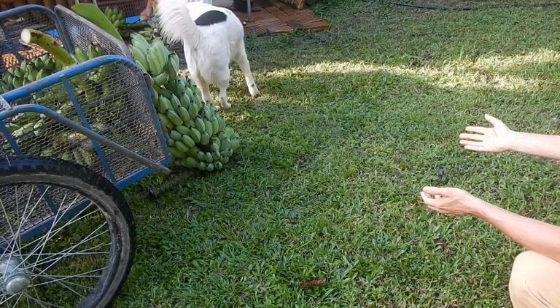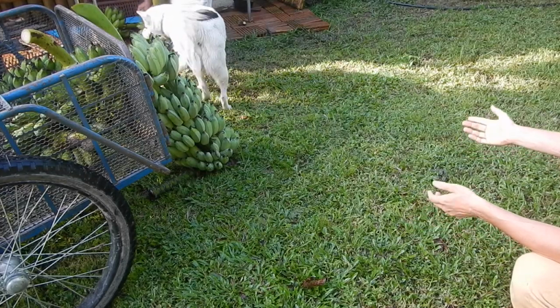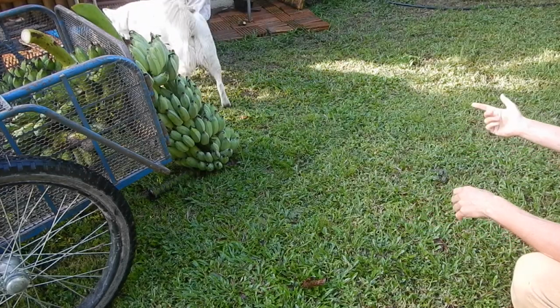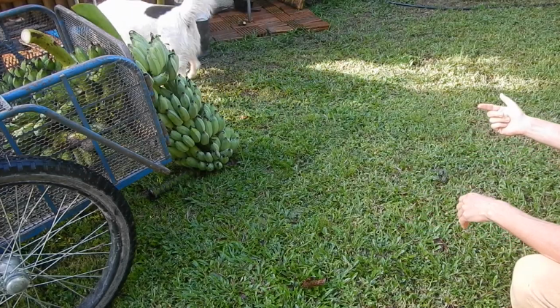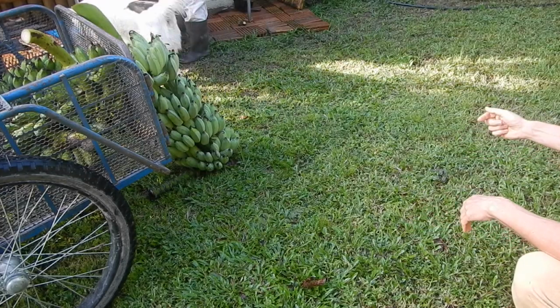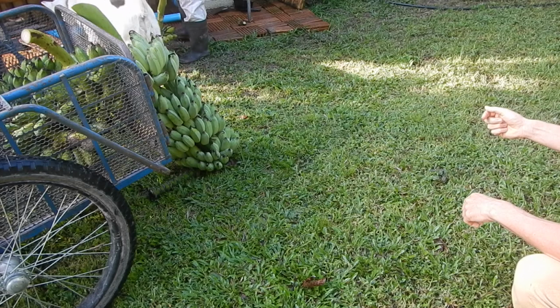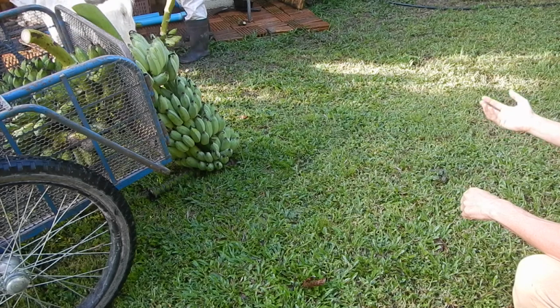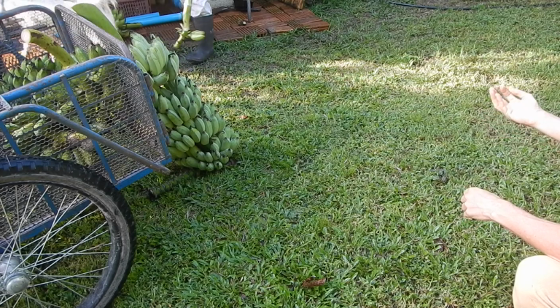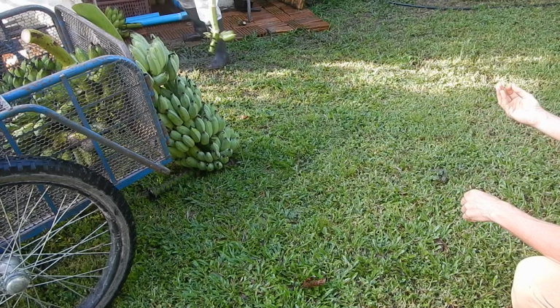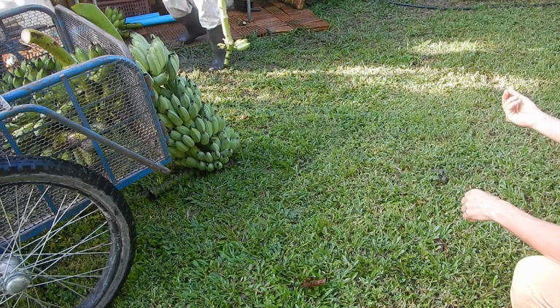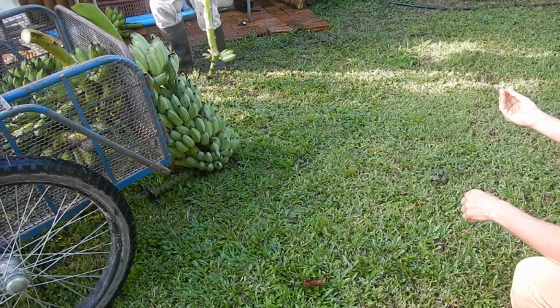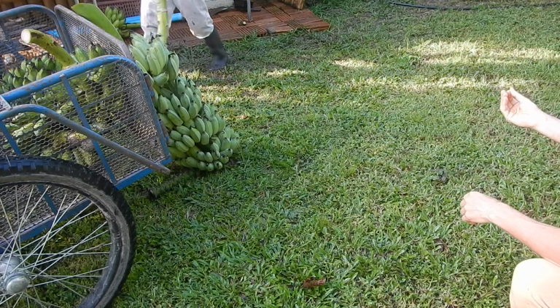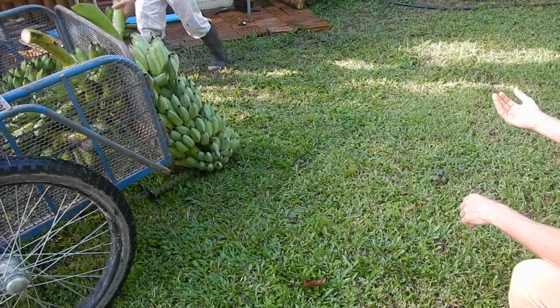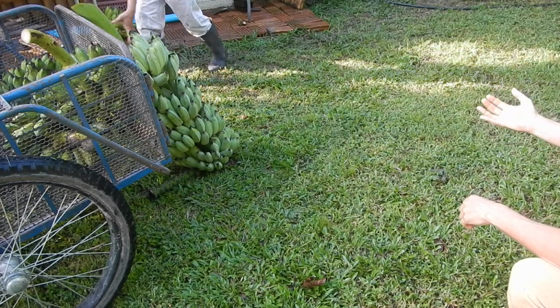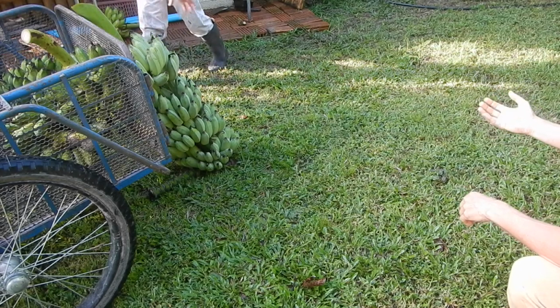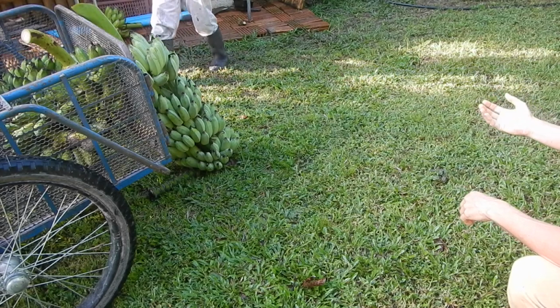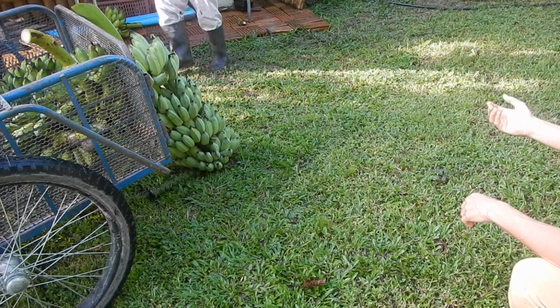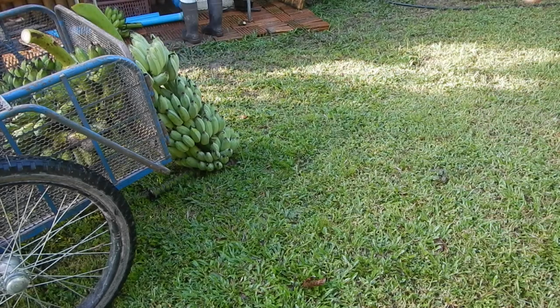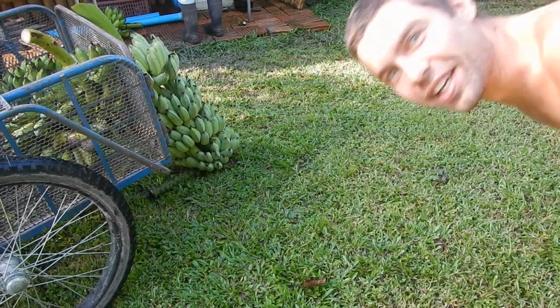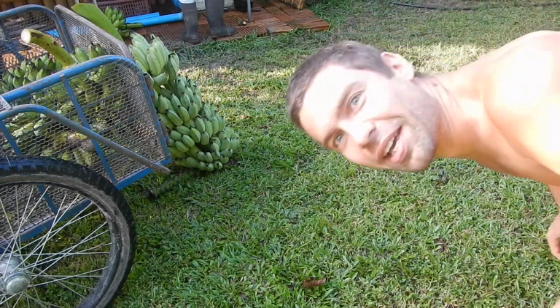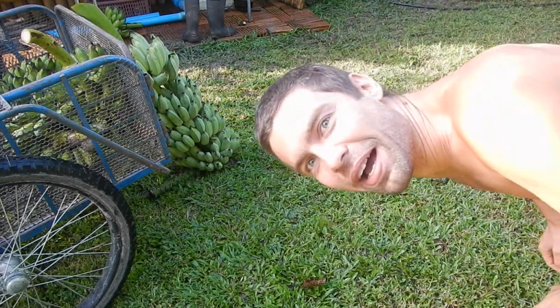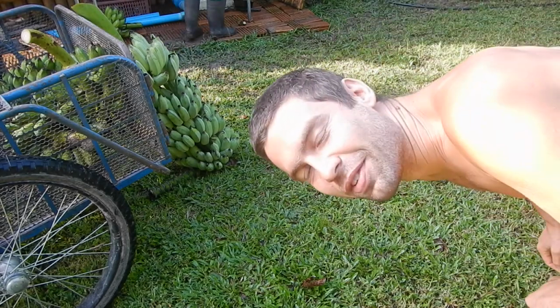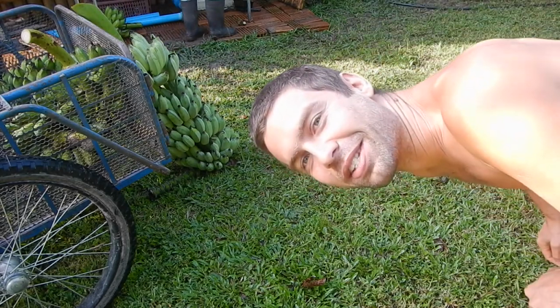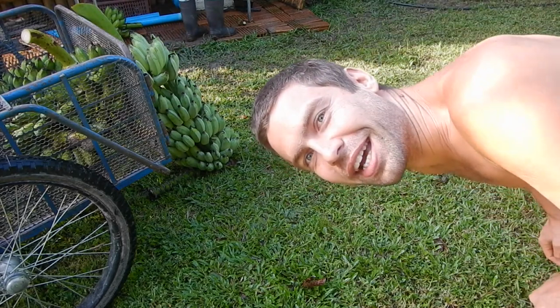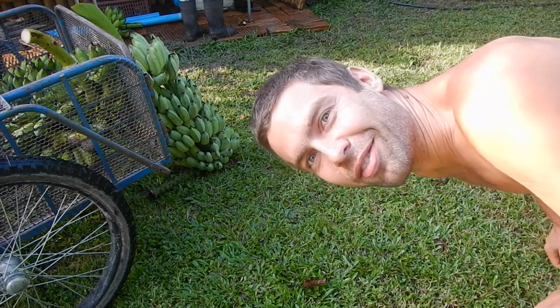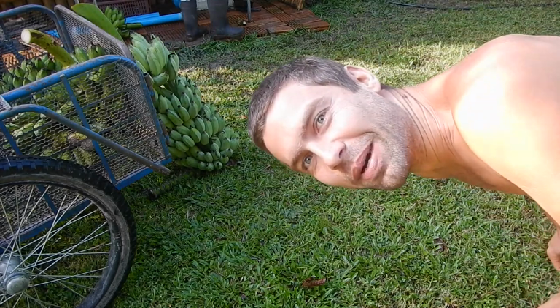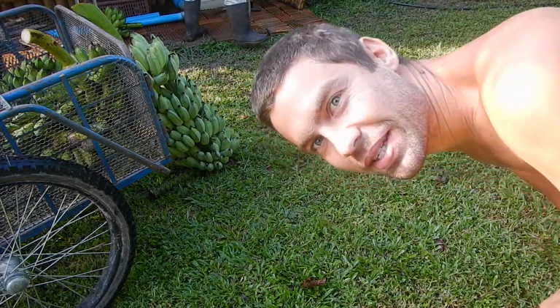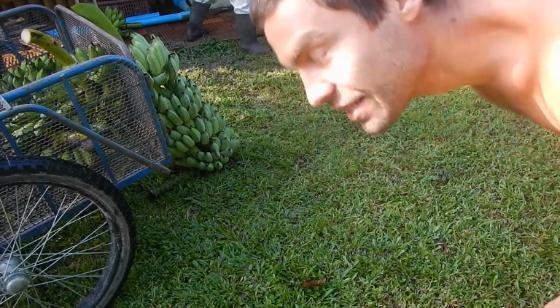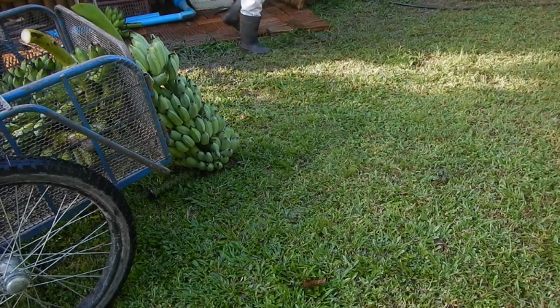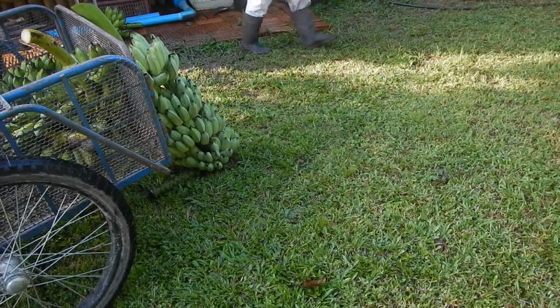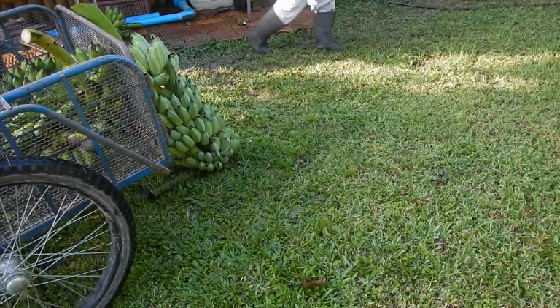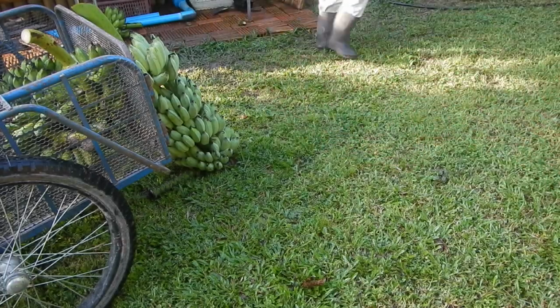He's scared of the puppies — he can smell the puppies on my hands. Hima is very scared of the puppies. Can you help me to cut this?